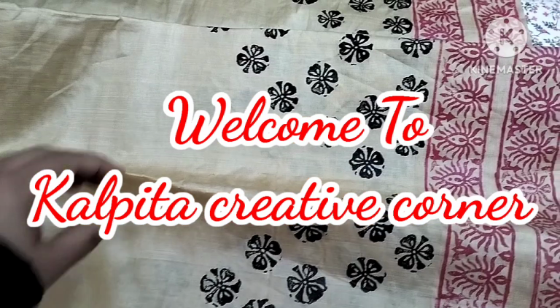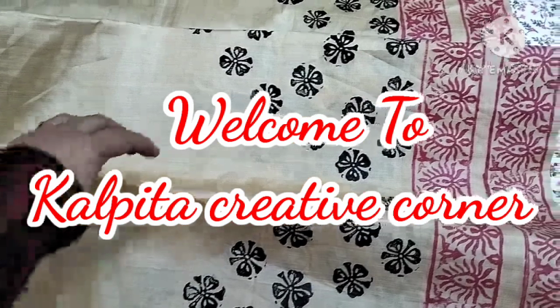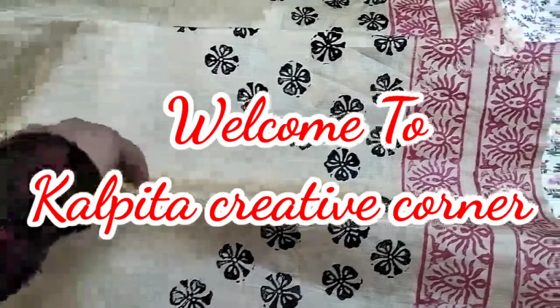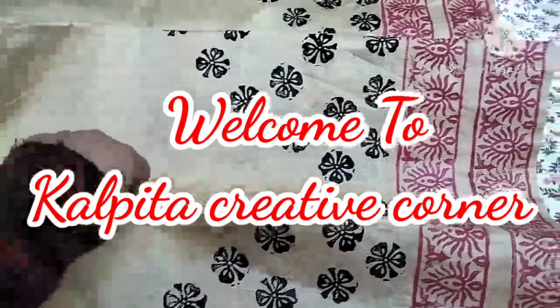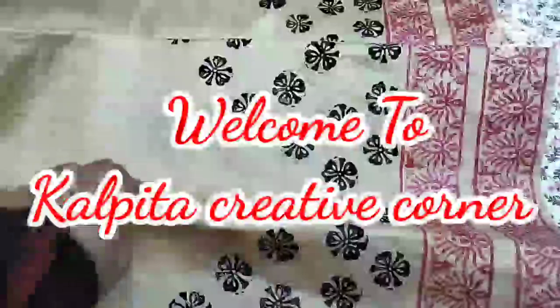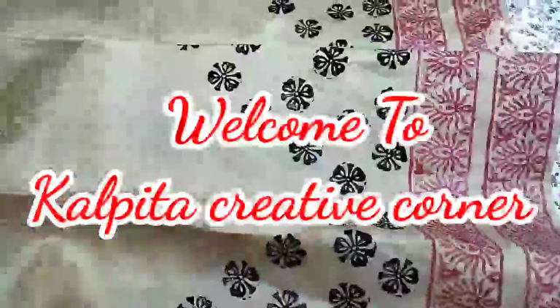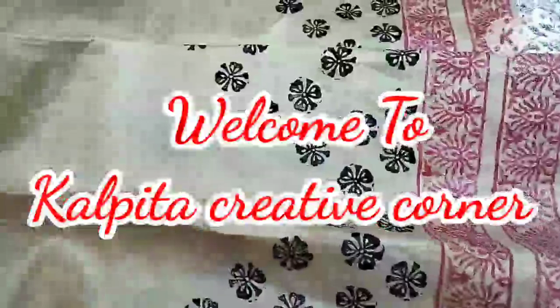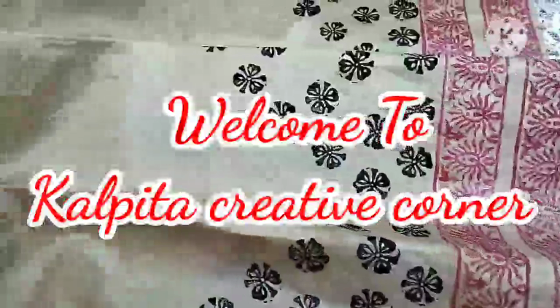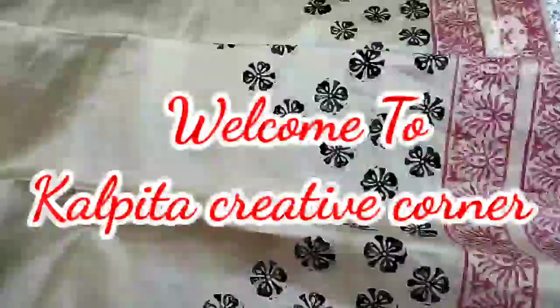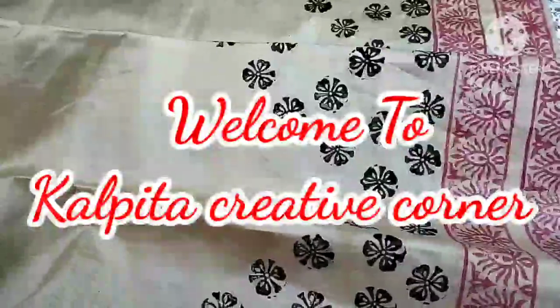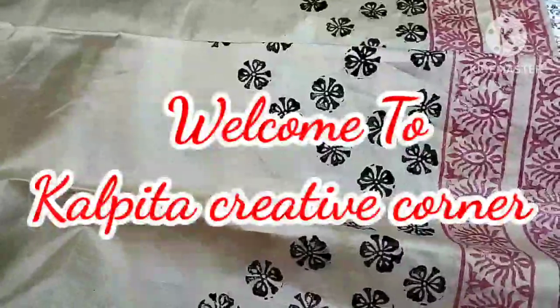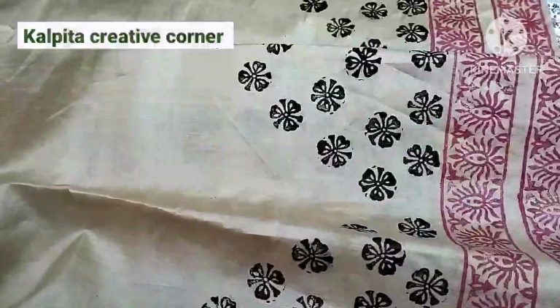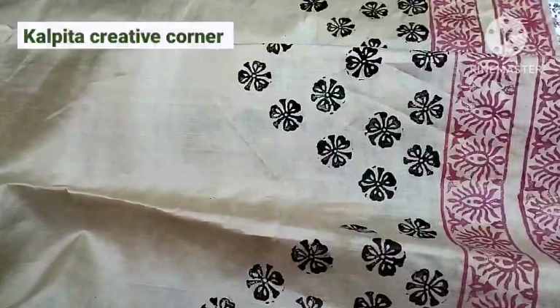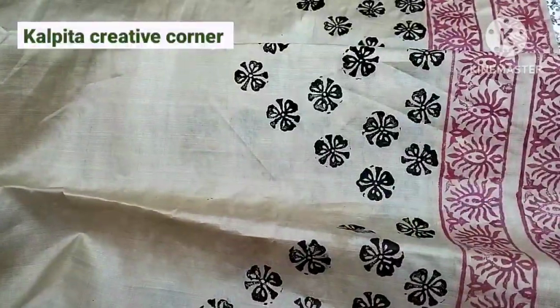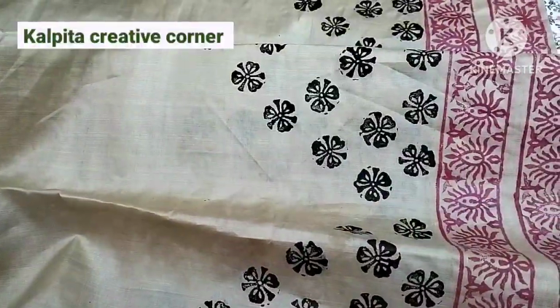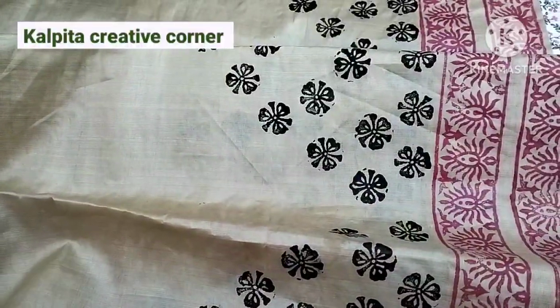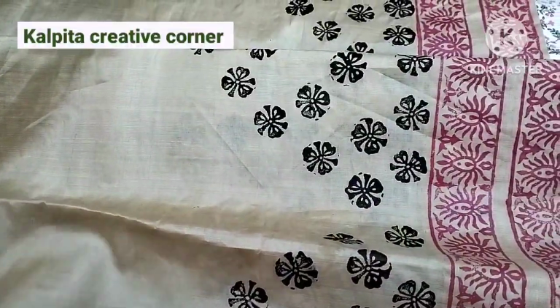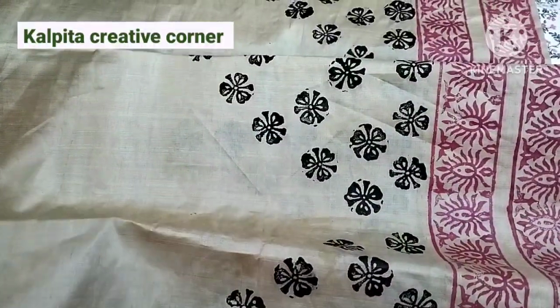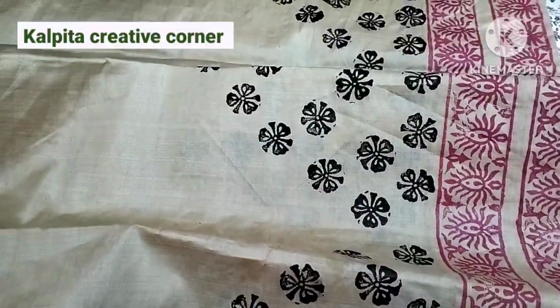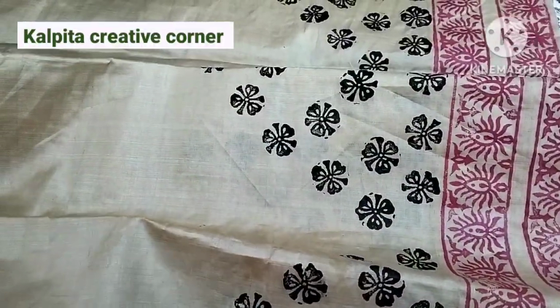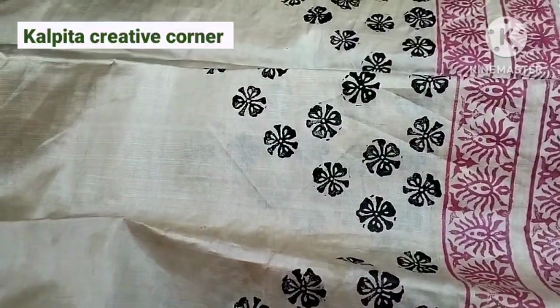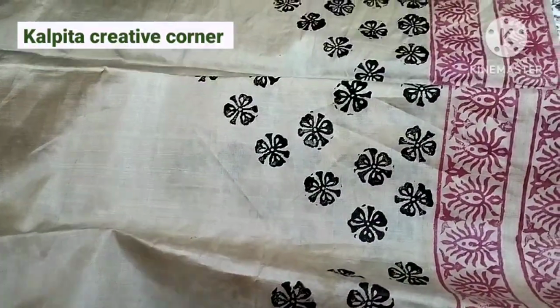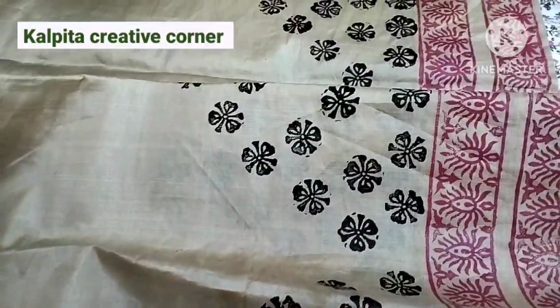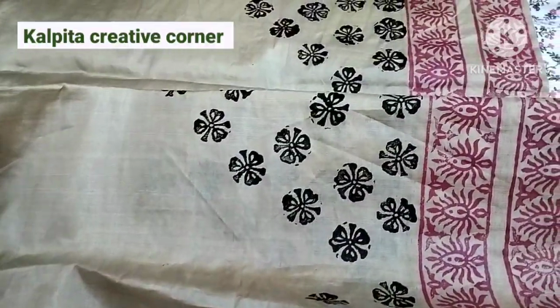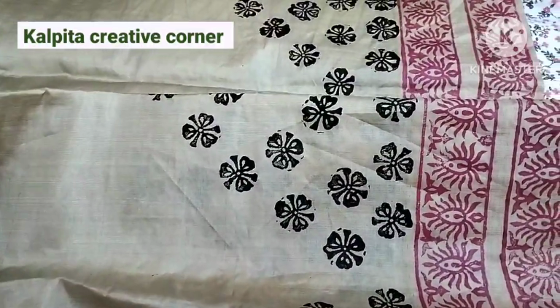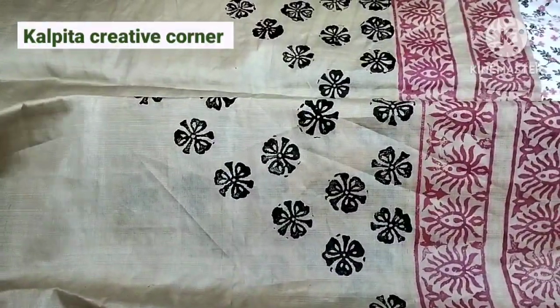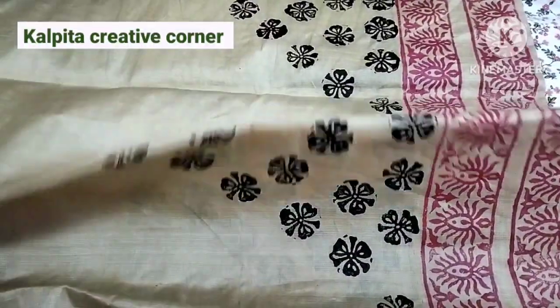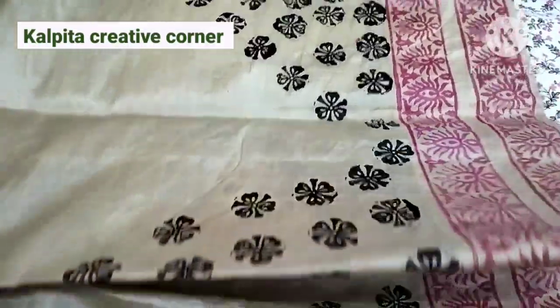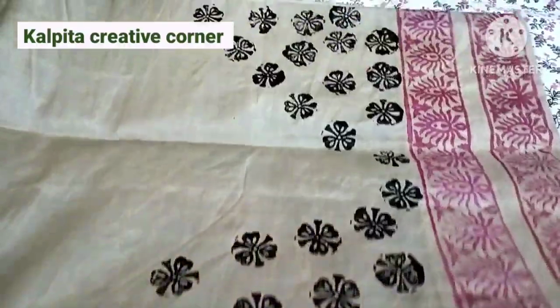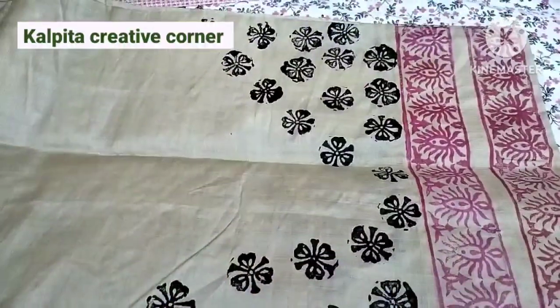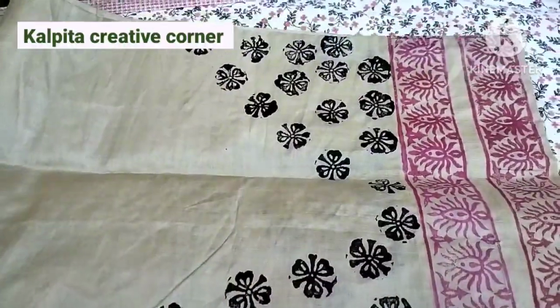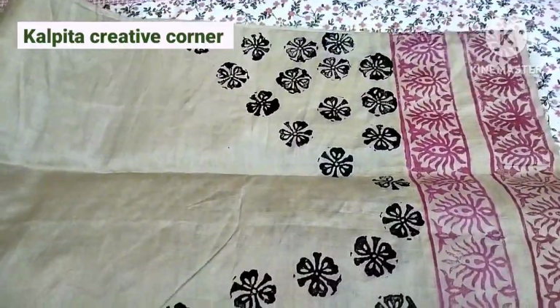Hello, my name is Kalpita. Welcome to Kalpita Creative Corner, and welcome to our channel.